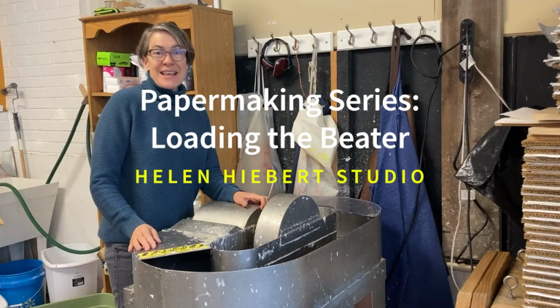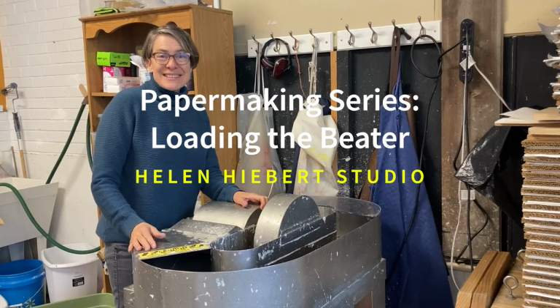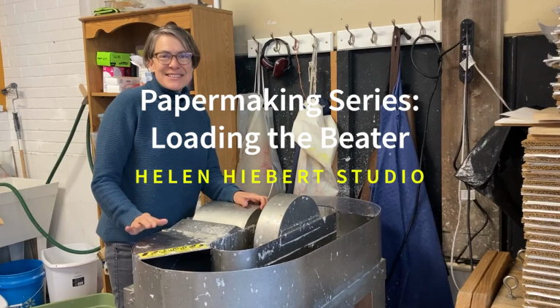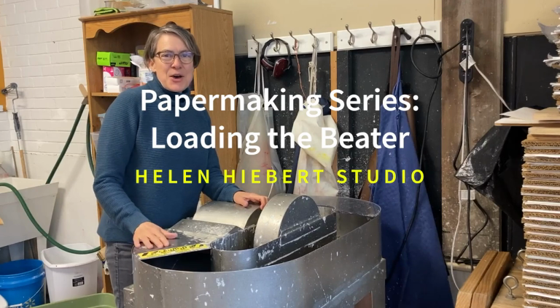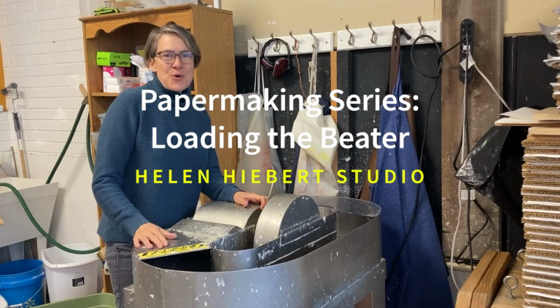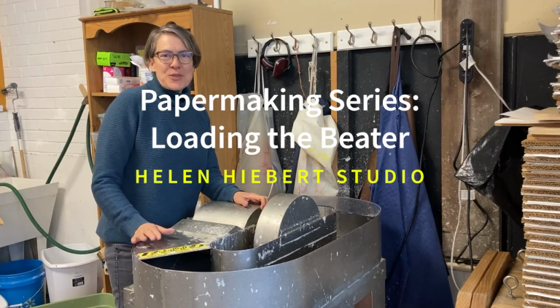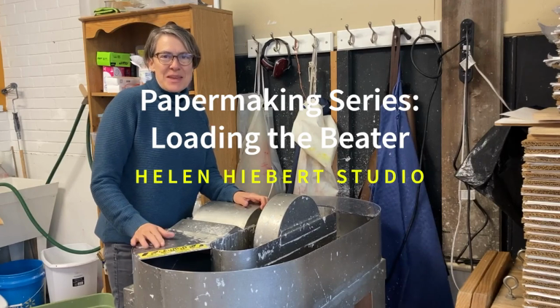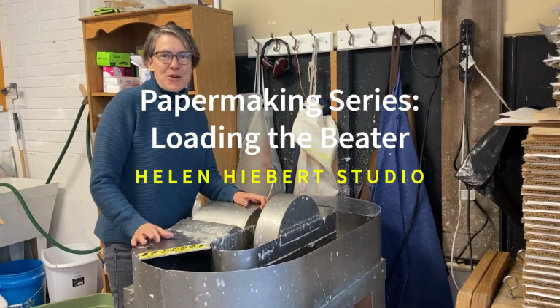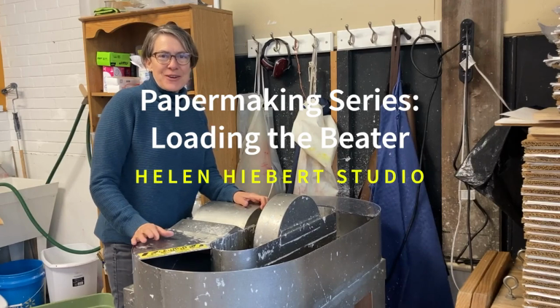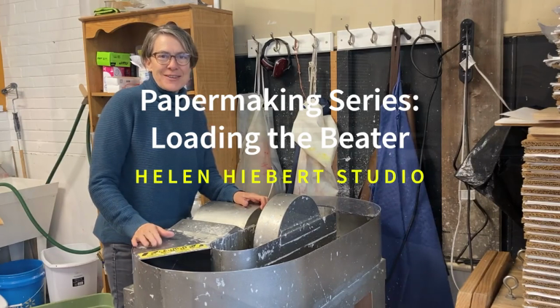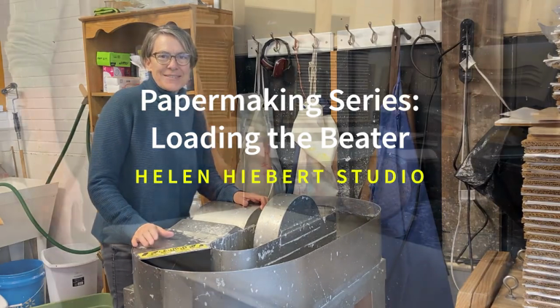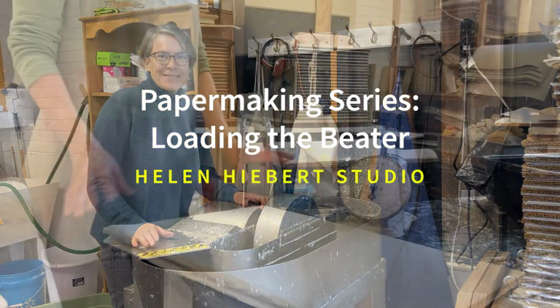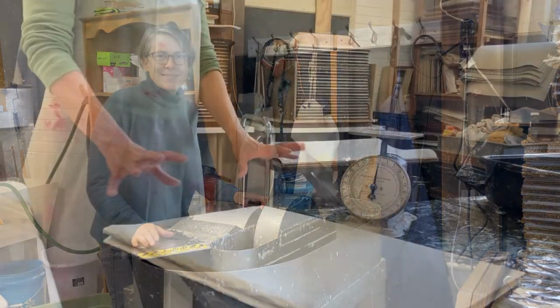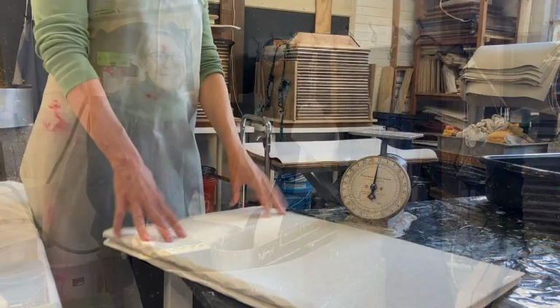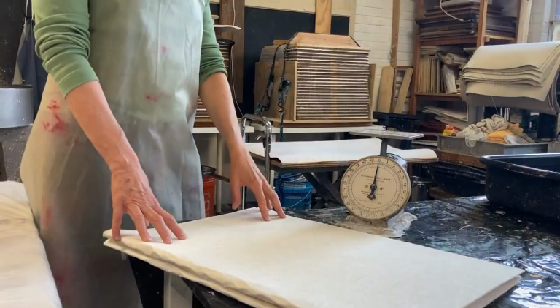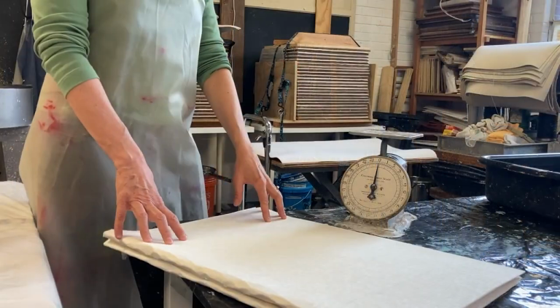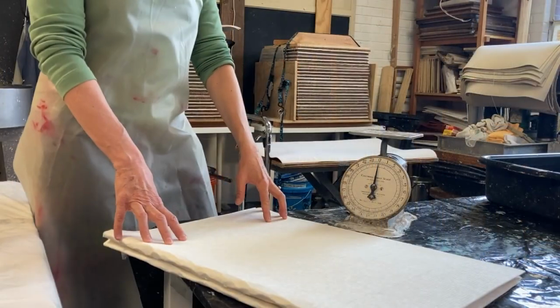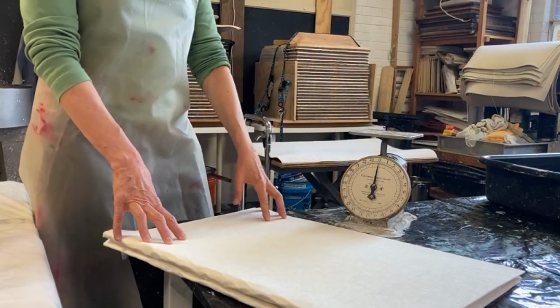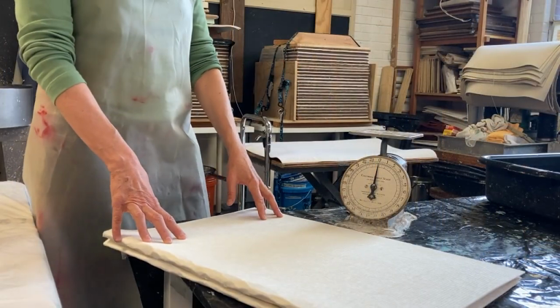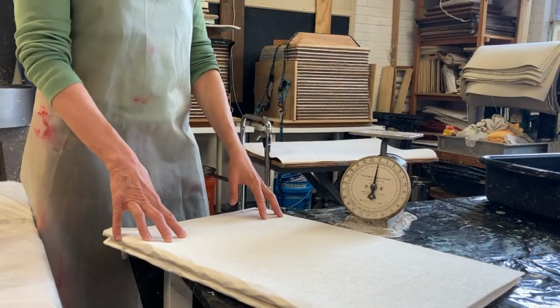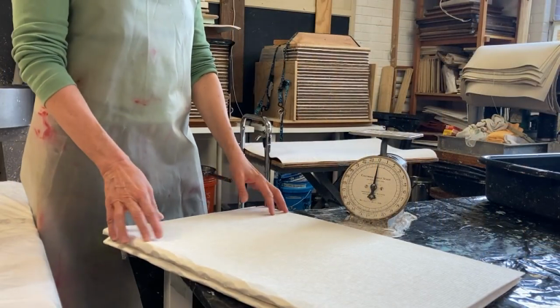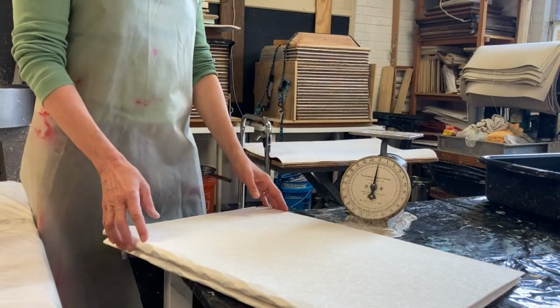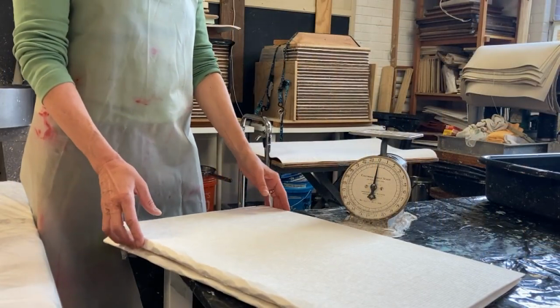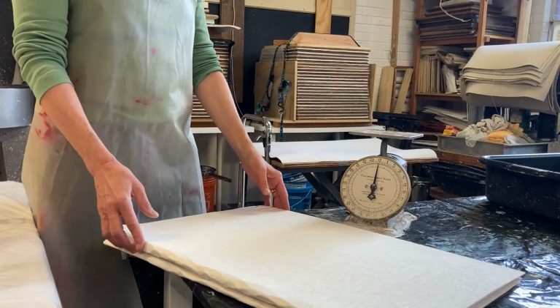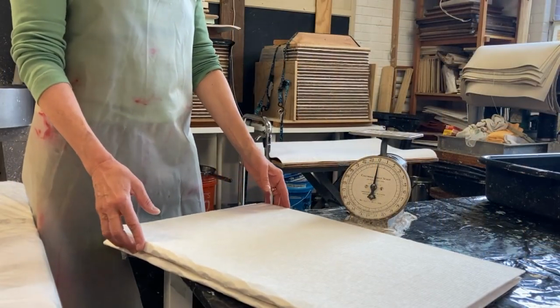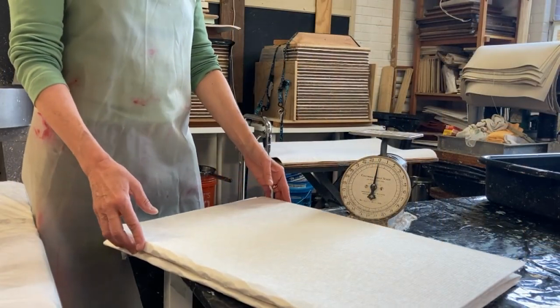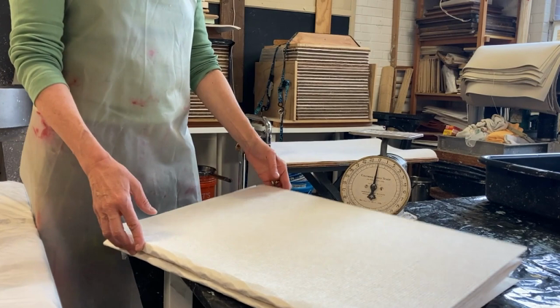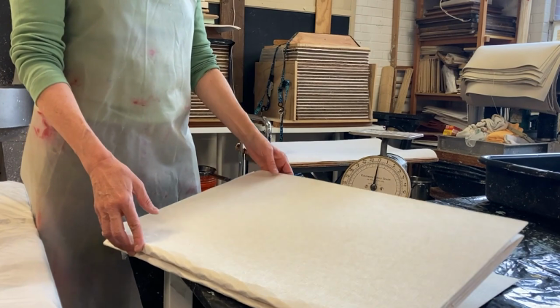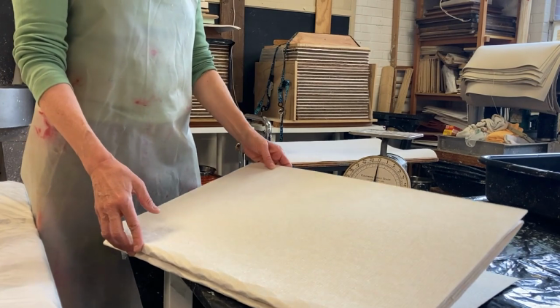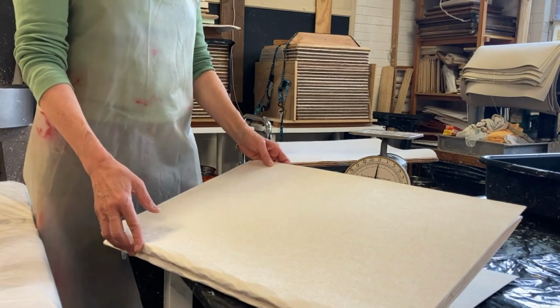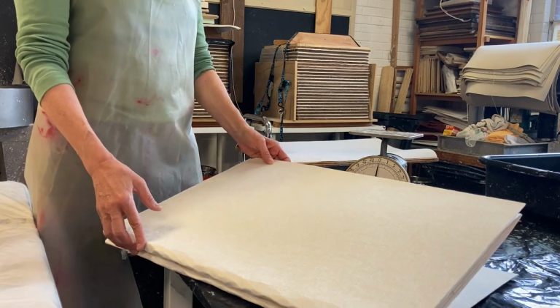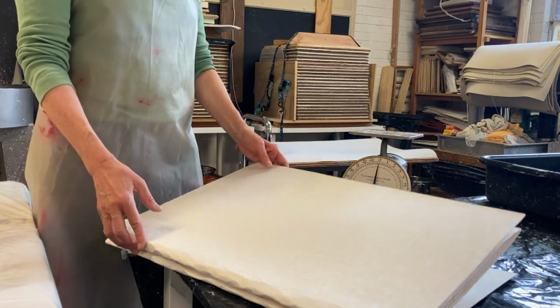Let's load the beater. Let's make paper with abaca and we're going to beat this pulp.